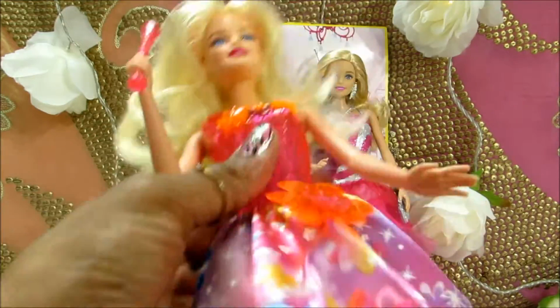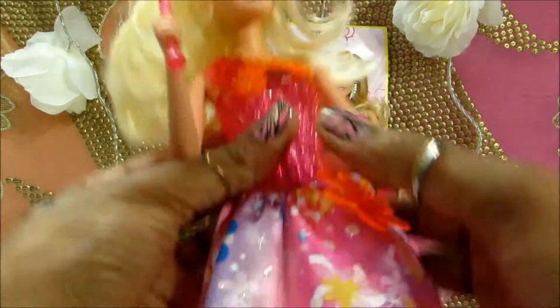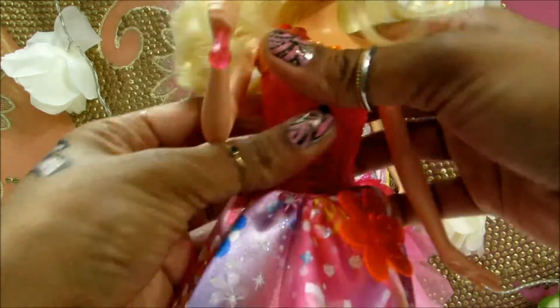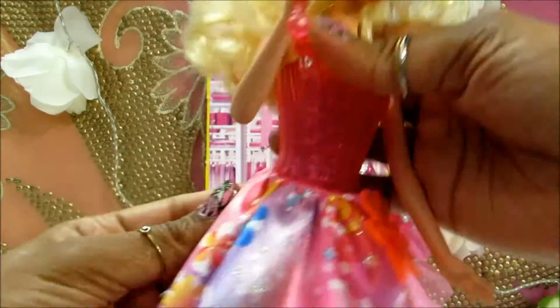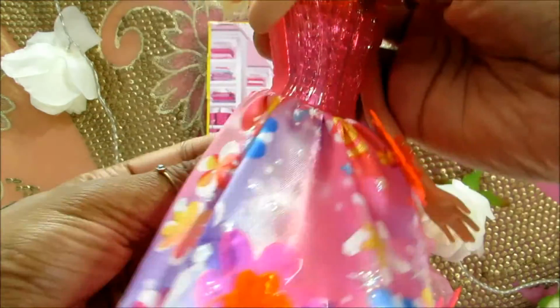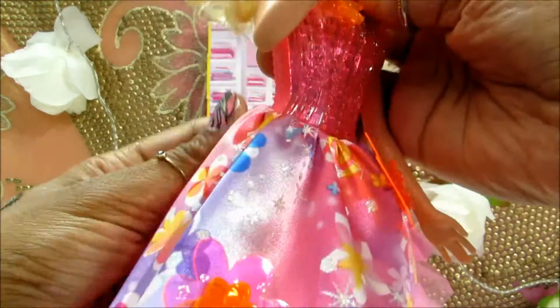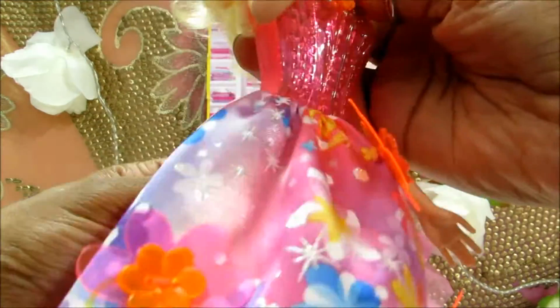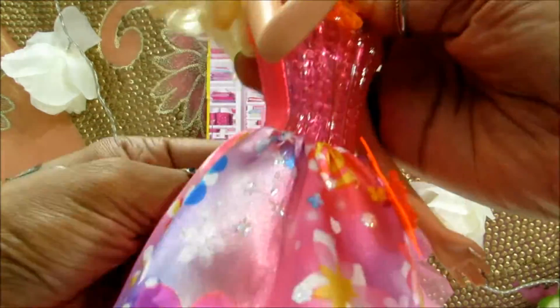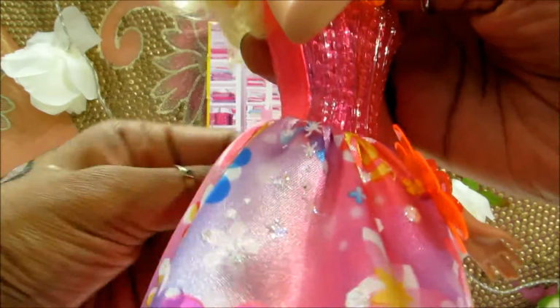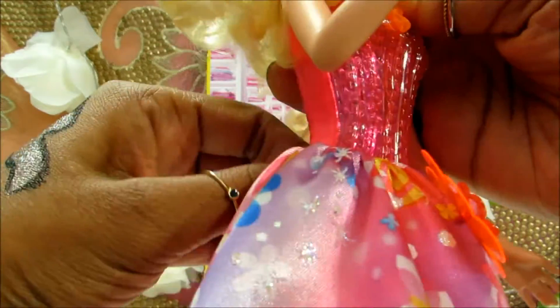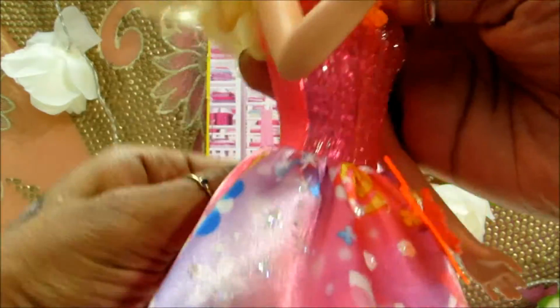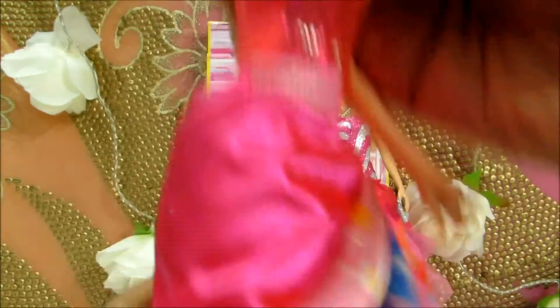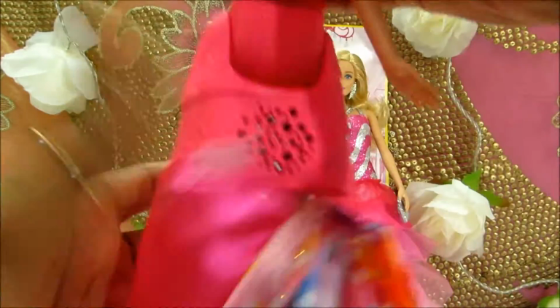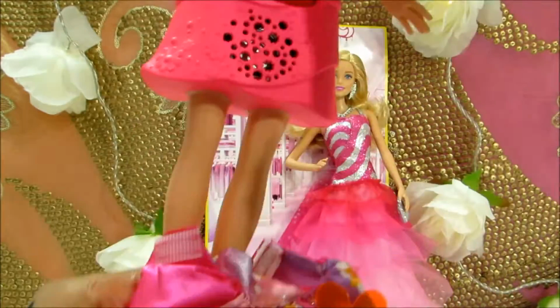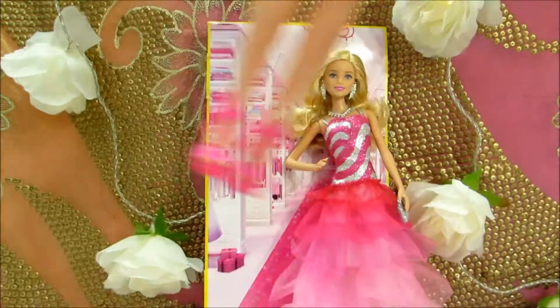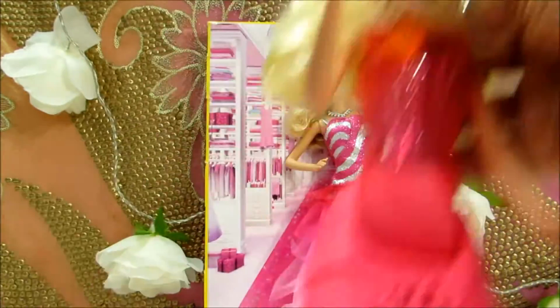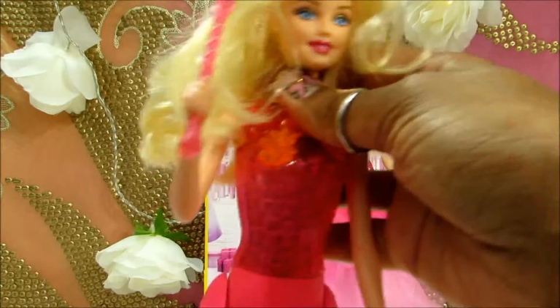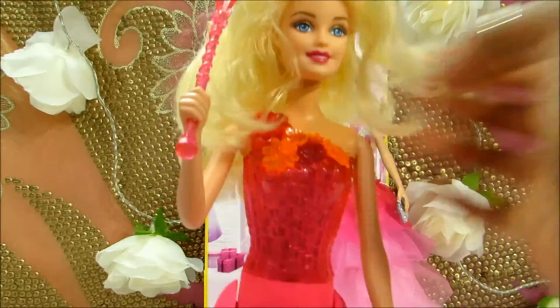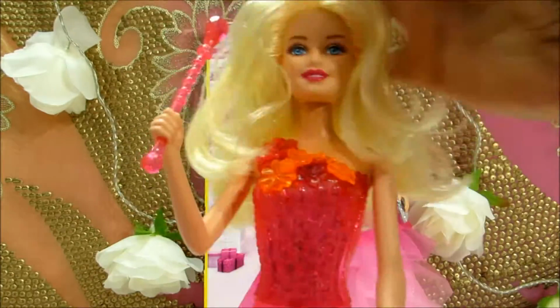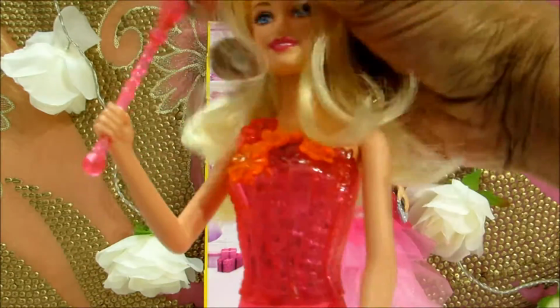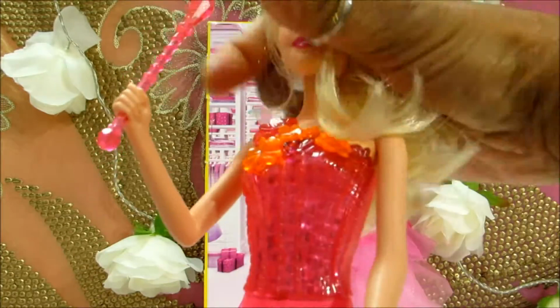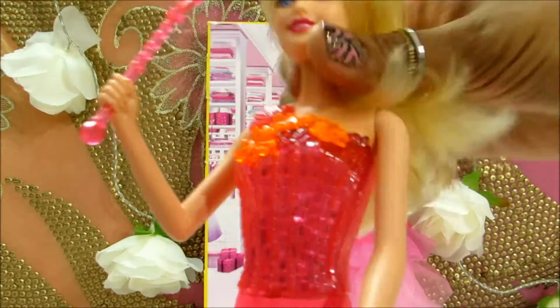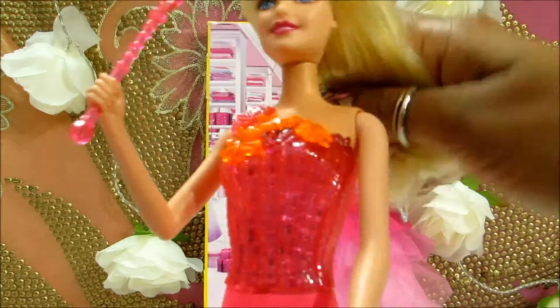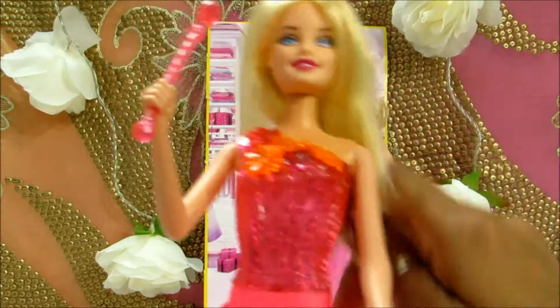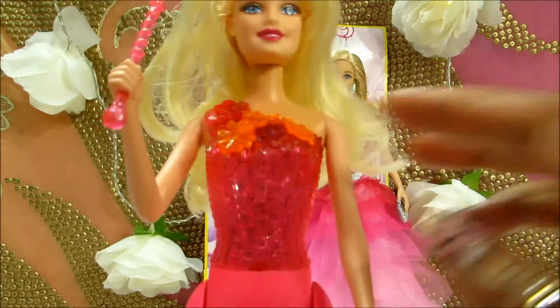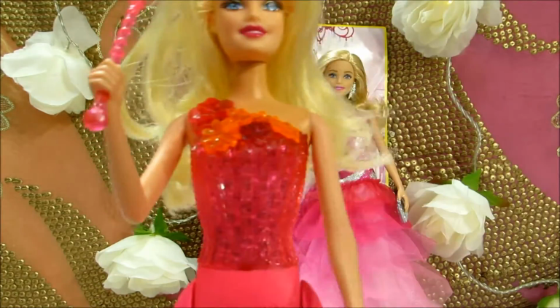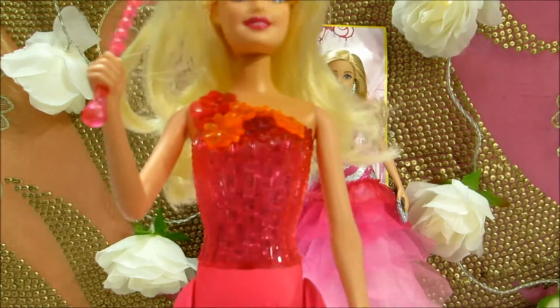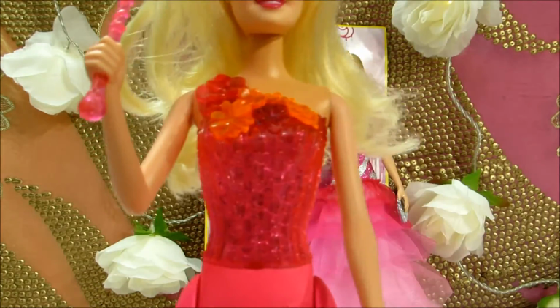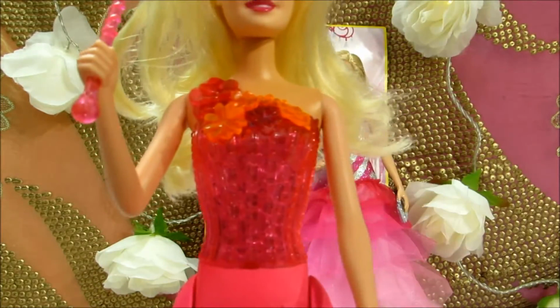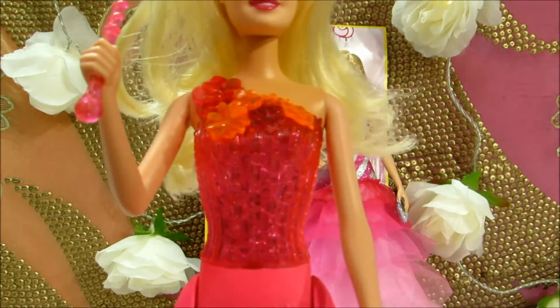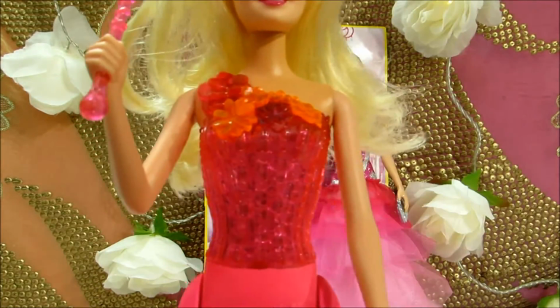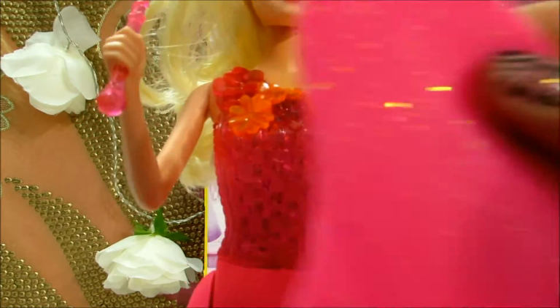Okay Barbie, let's get your Play-Doh party dress. A party dress!